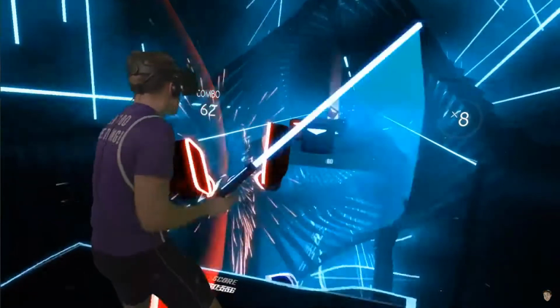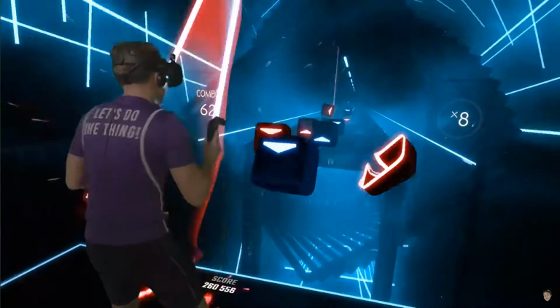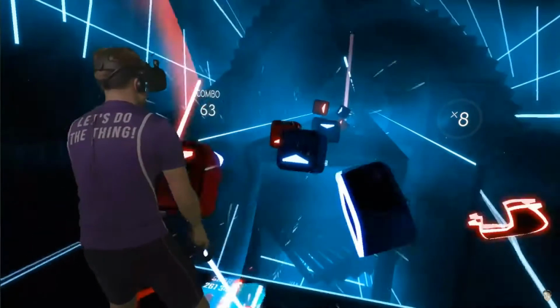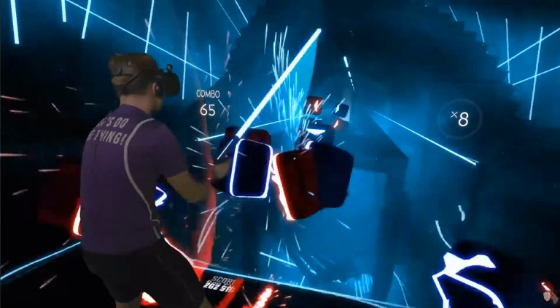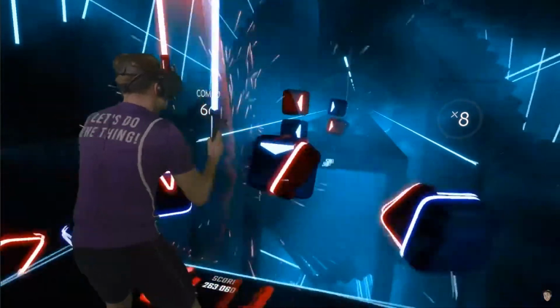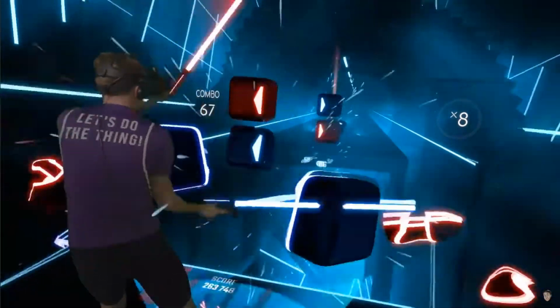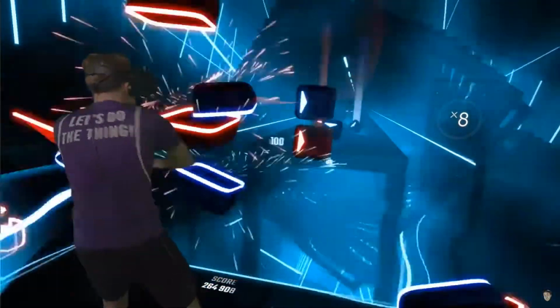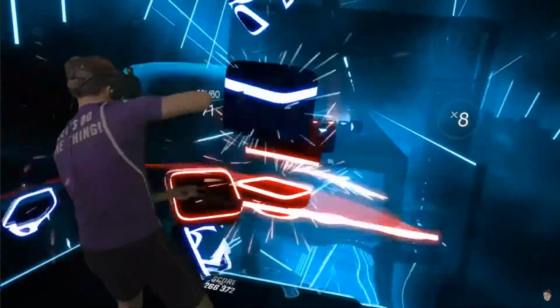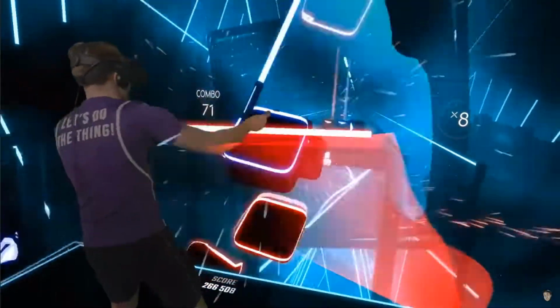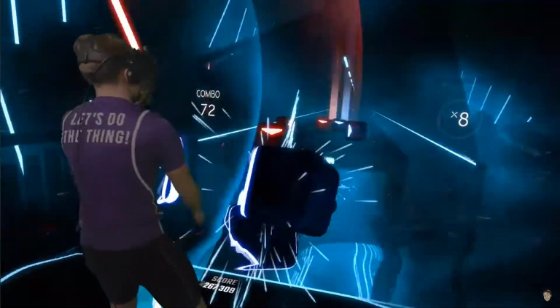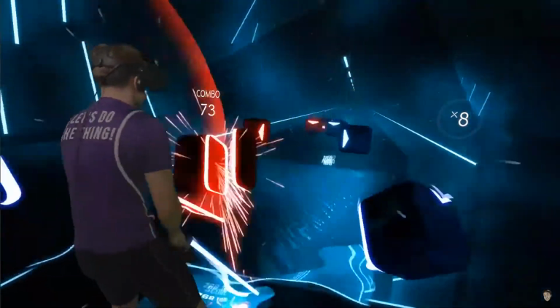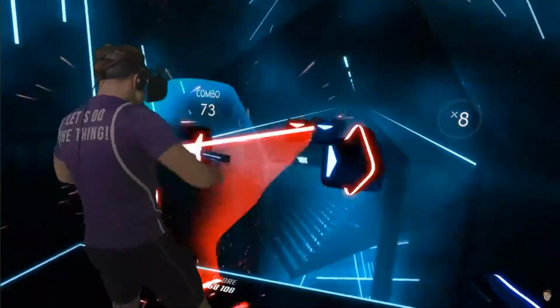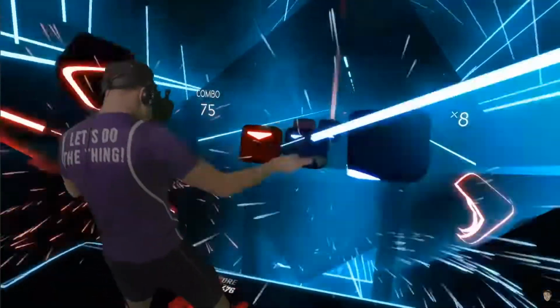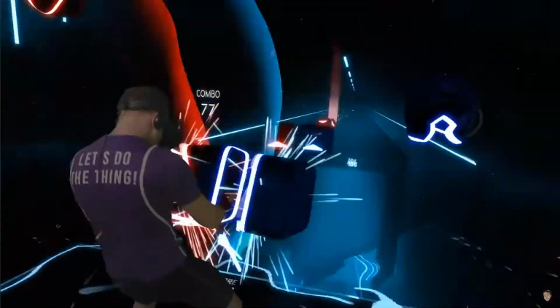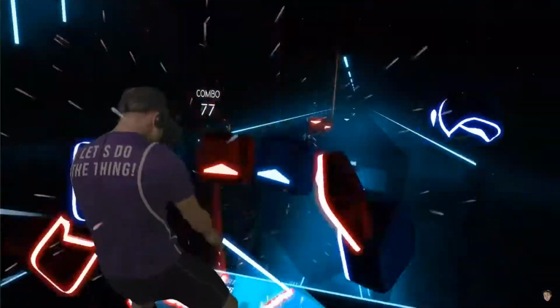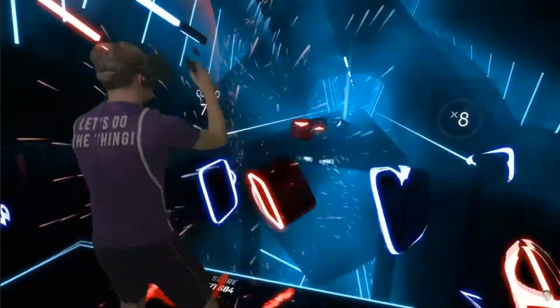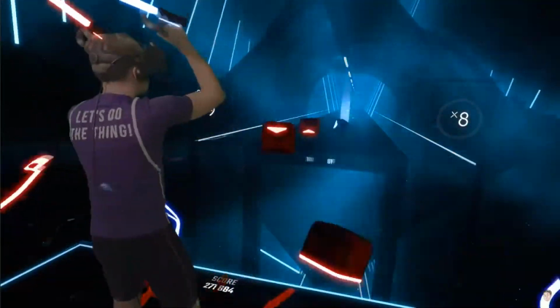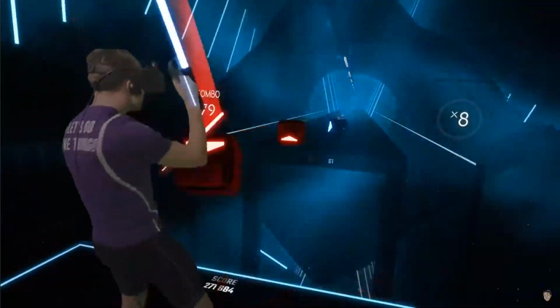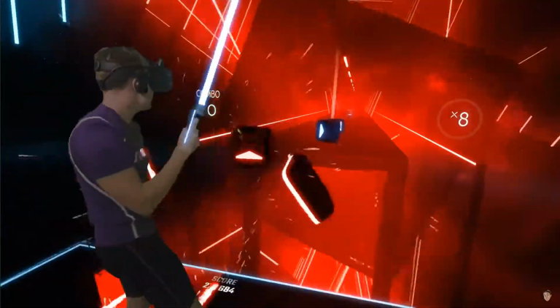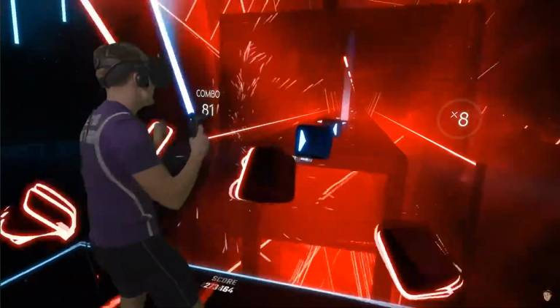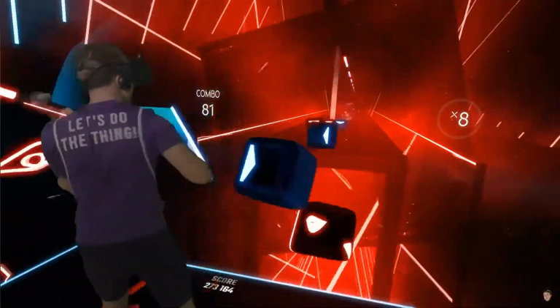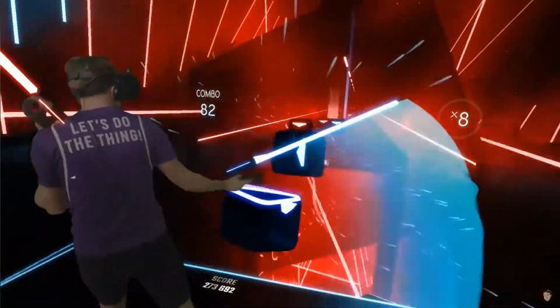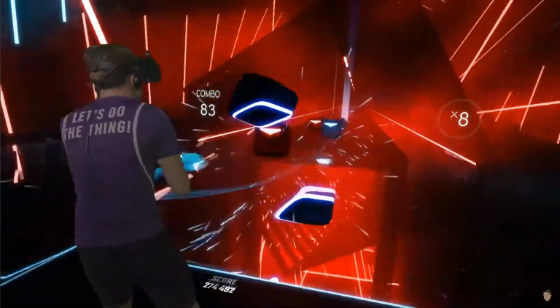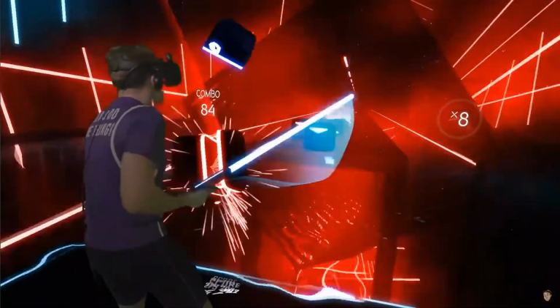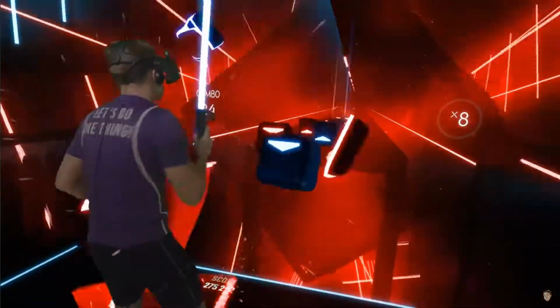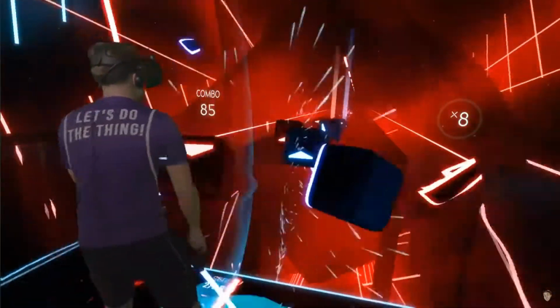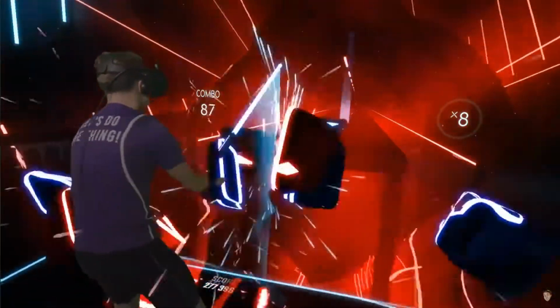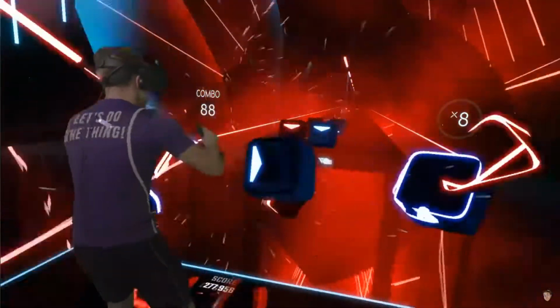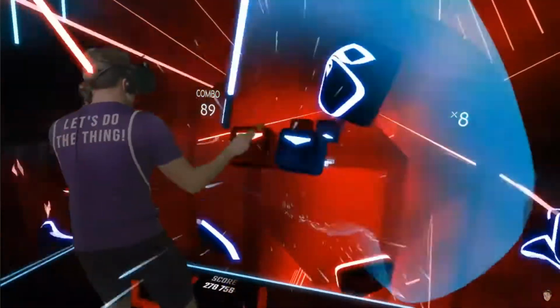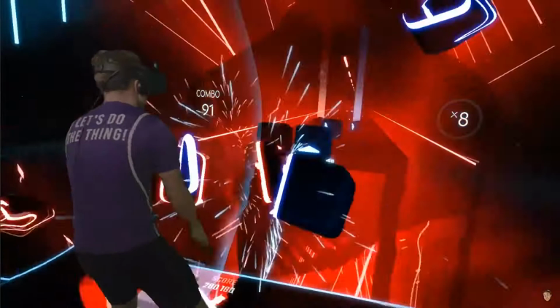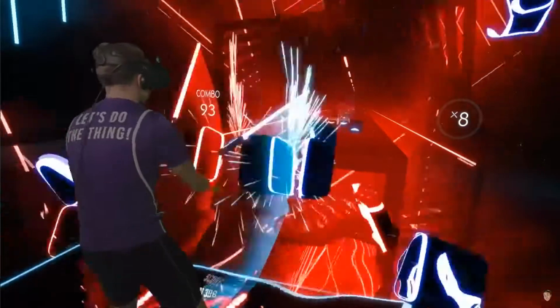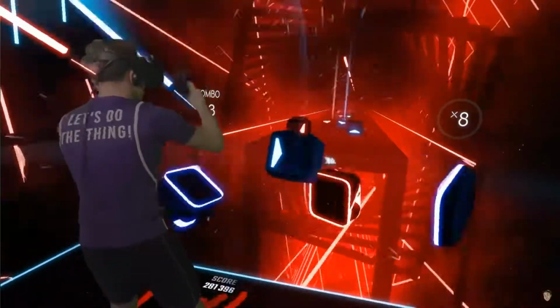Well, that's about it for the video. Watch this guy lightsaber some stuff in VR and ask me questions if you have them.